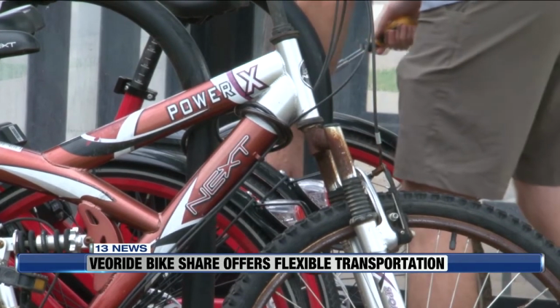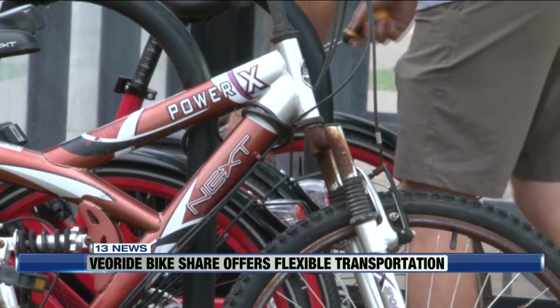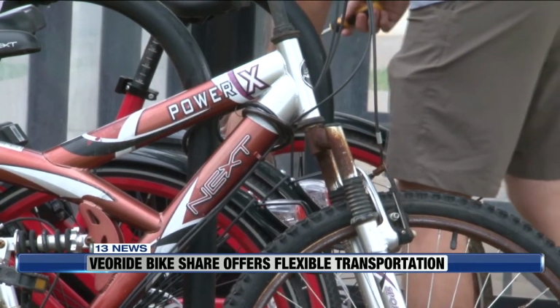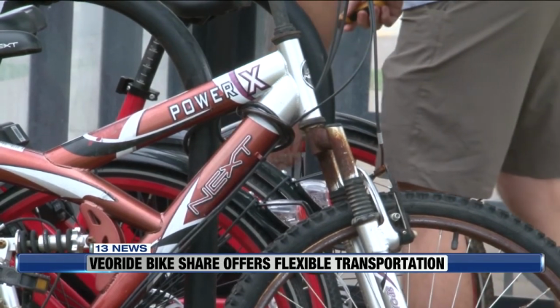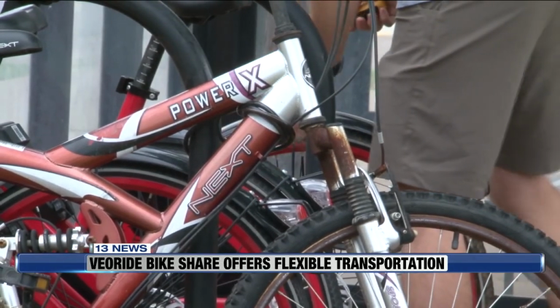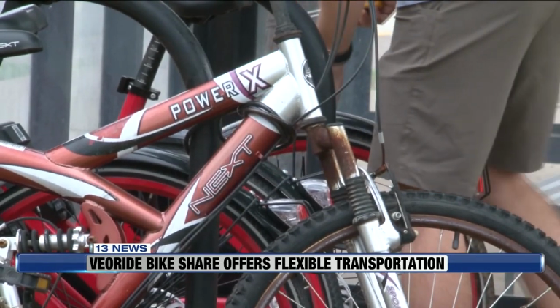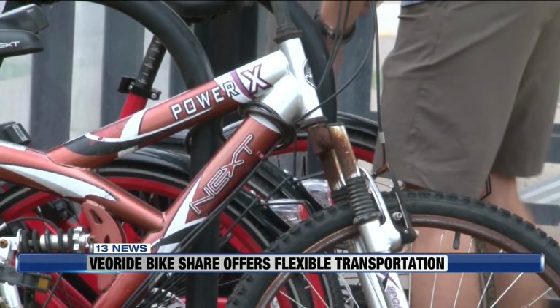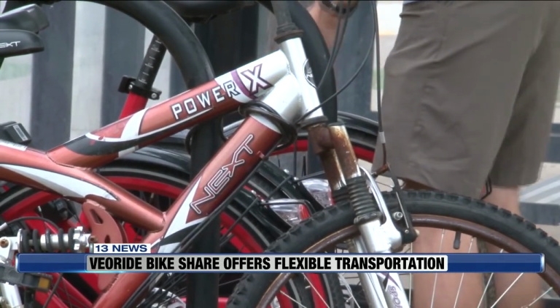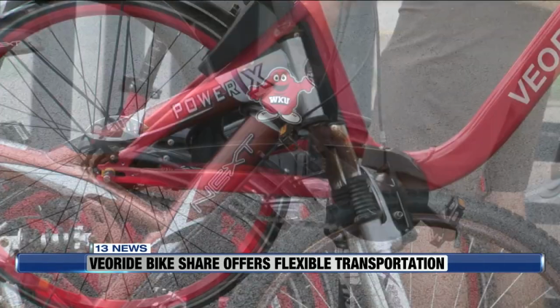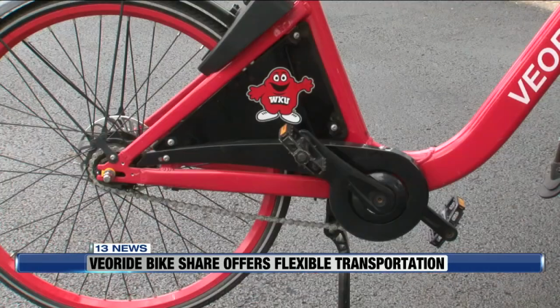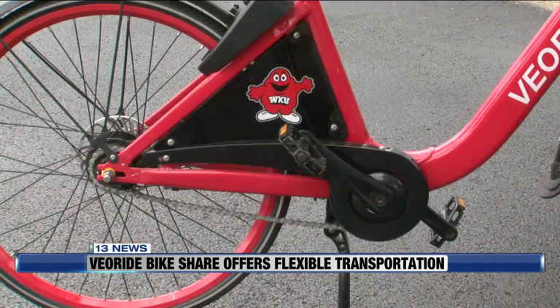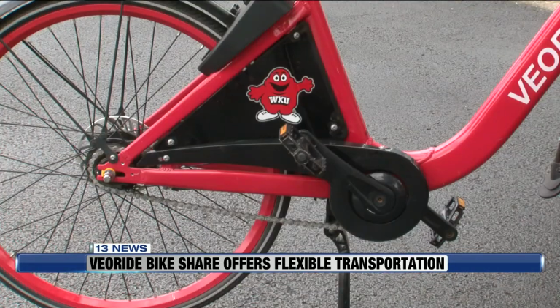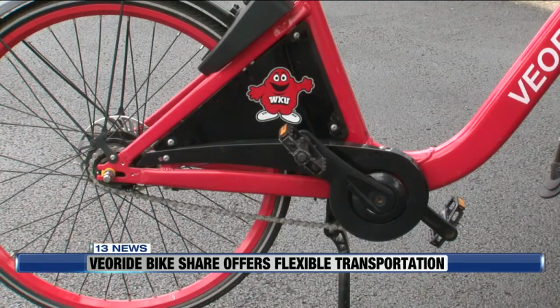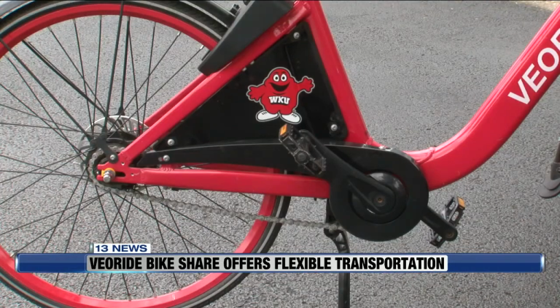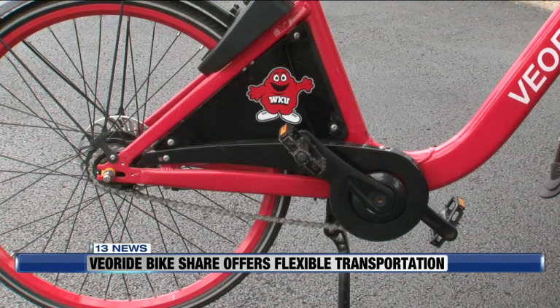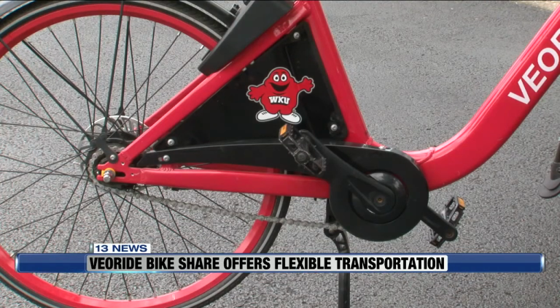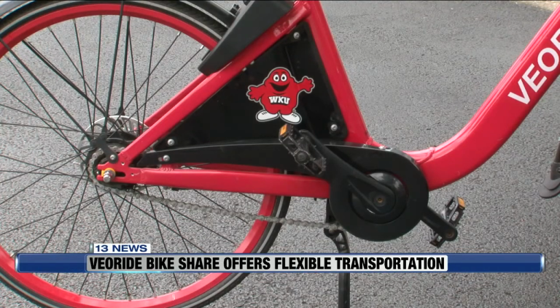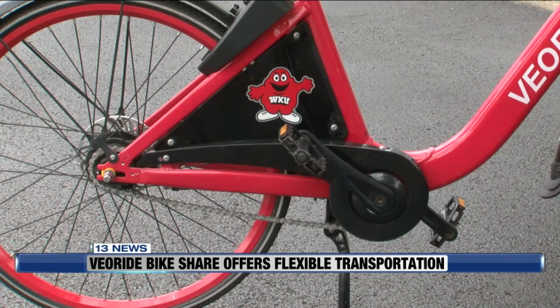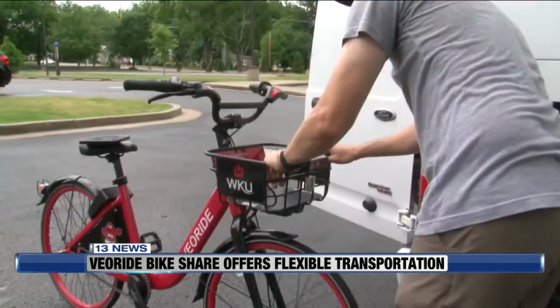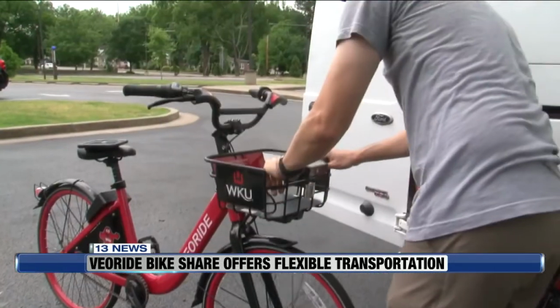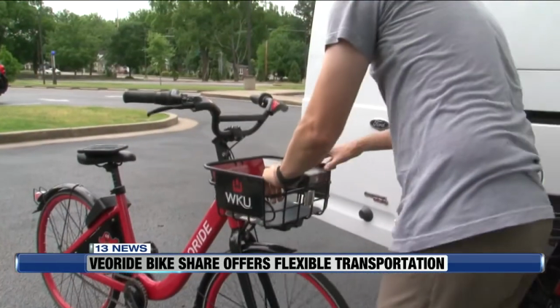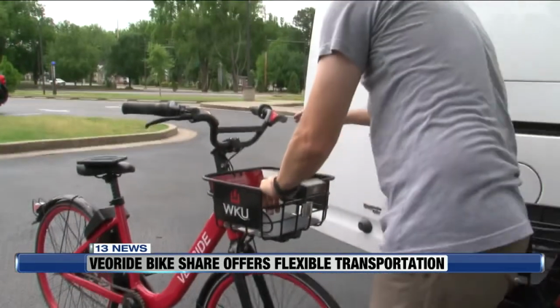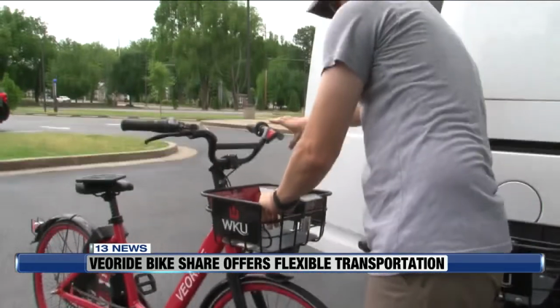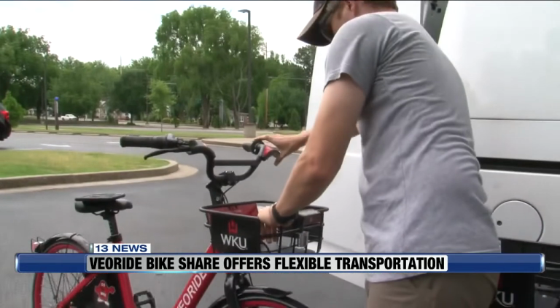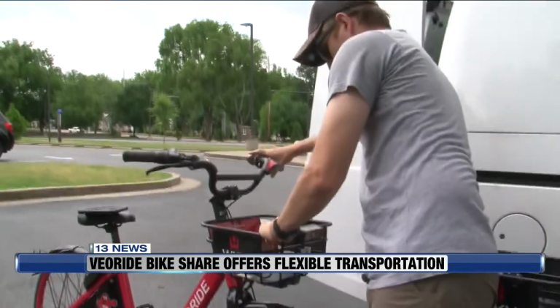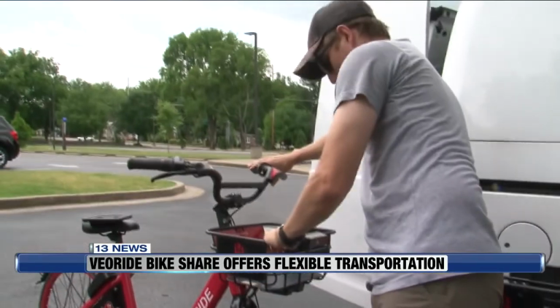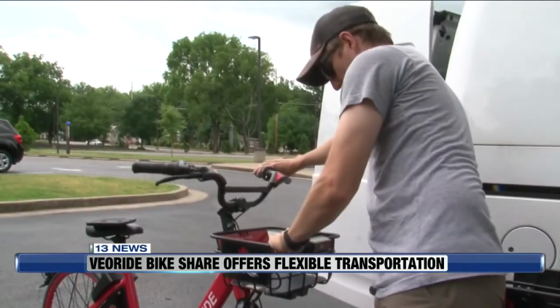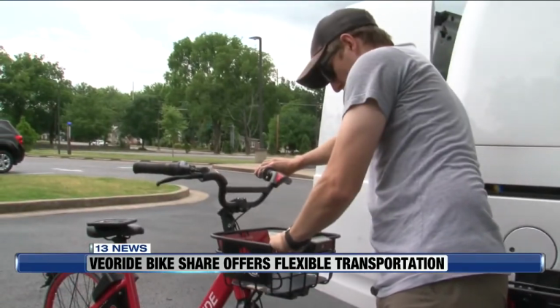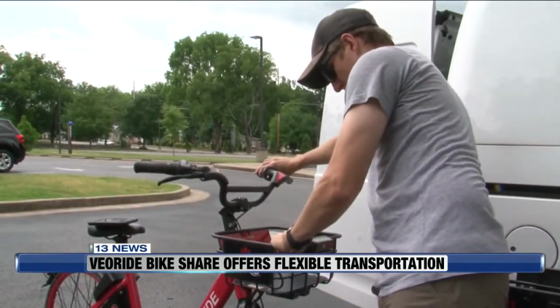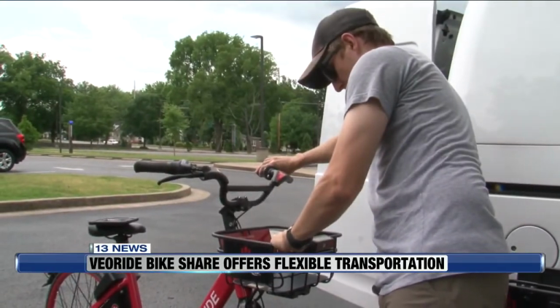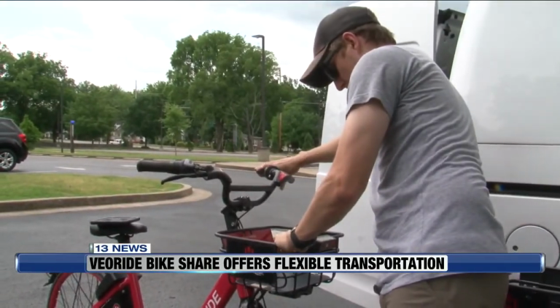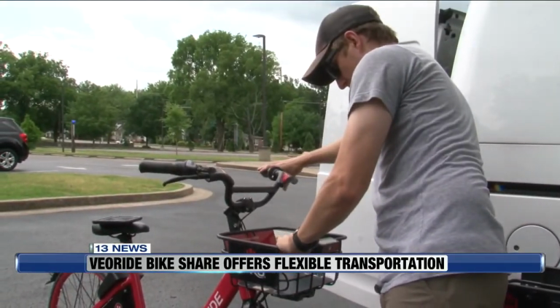Fleet coordinator Tyler Hanna is spending the summer performing maintenance on the bikes and getting ready to launch the battery-powered e-bikes, which are sure to be welcome on the hill.